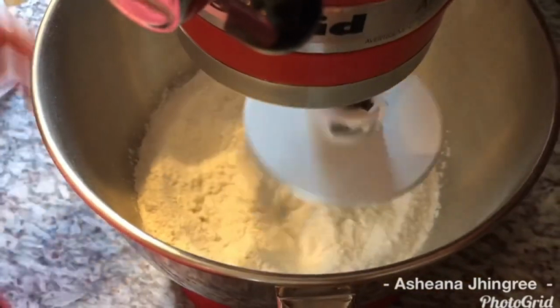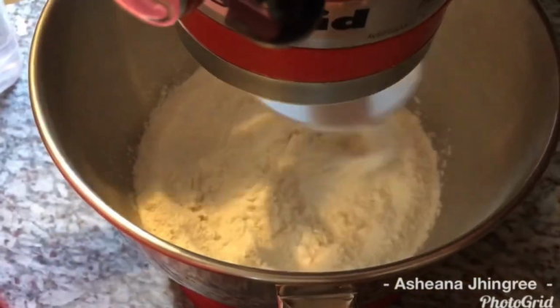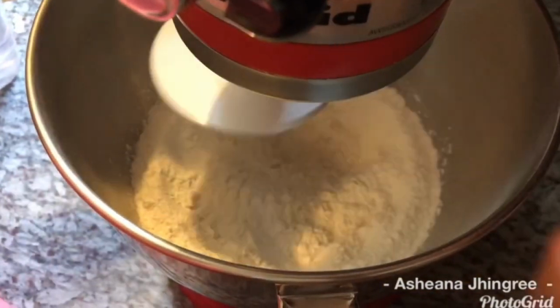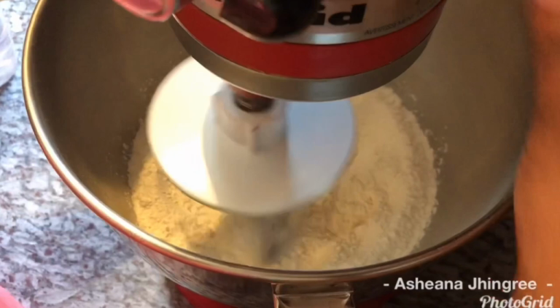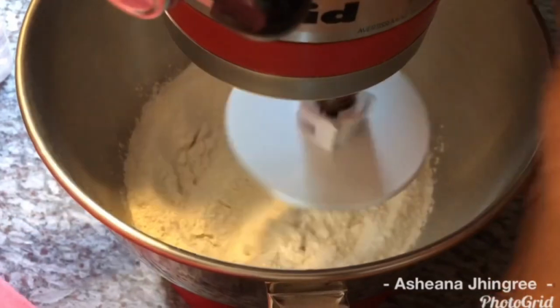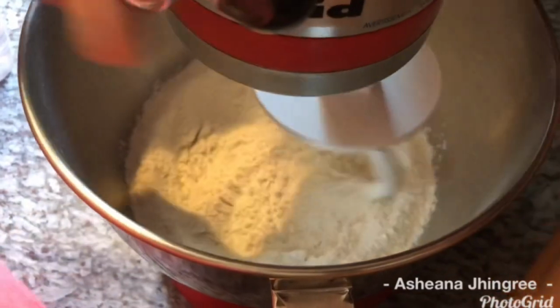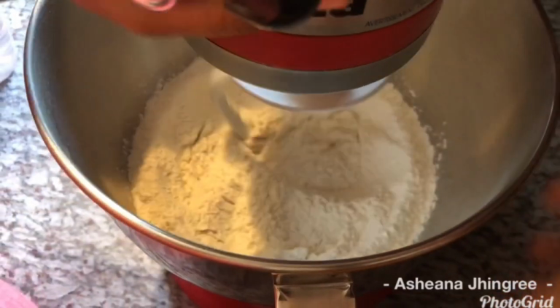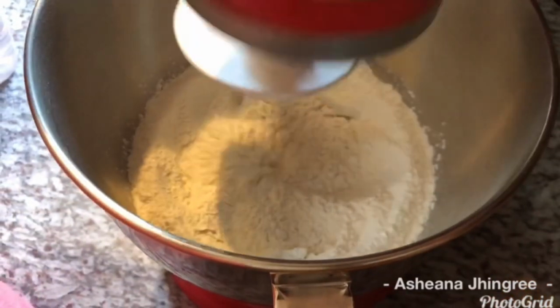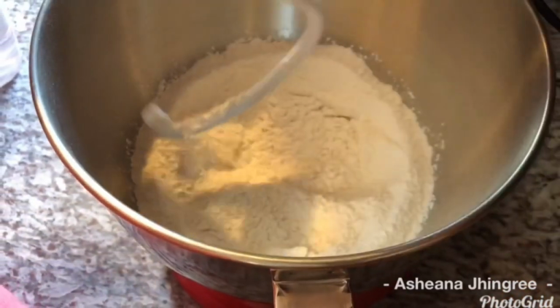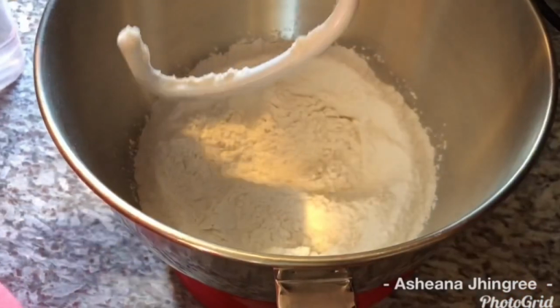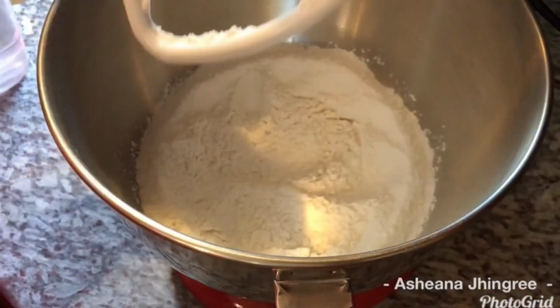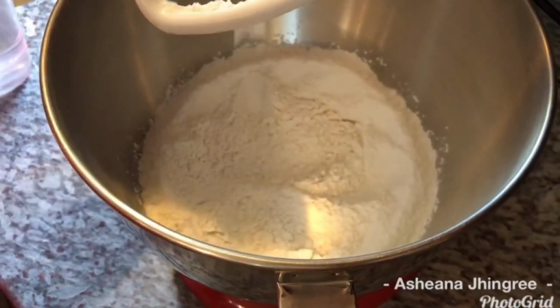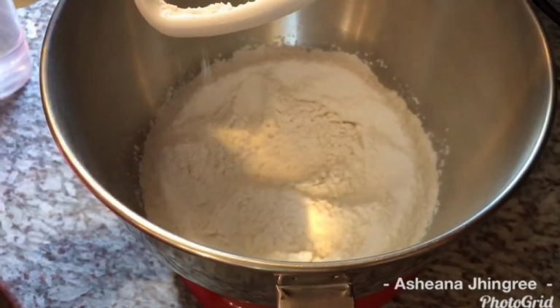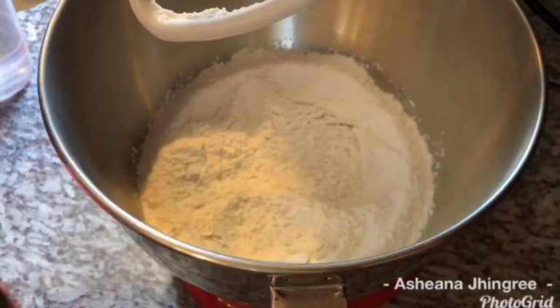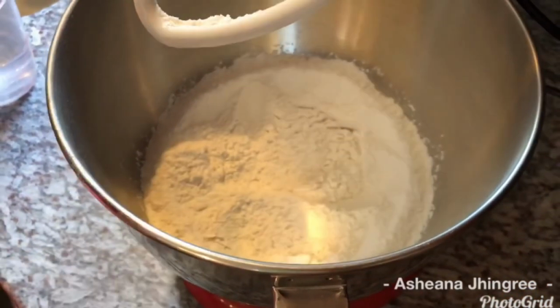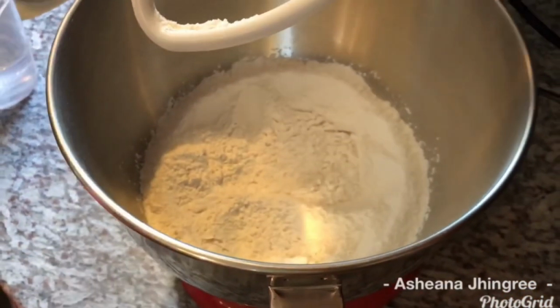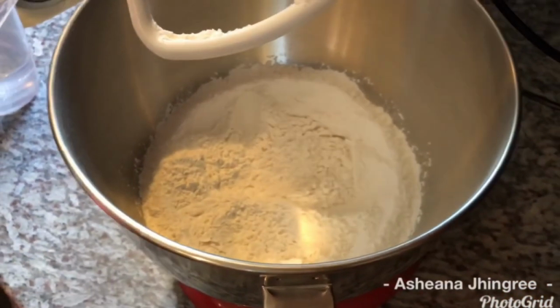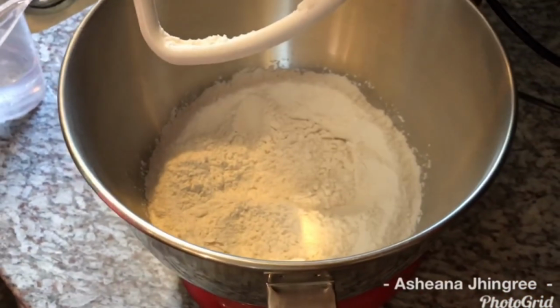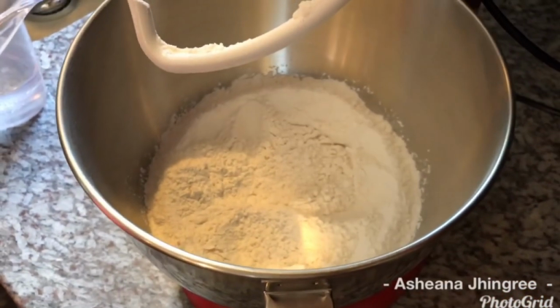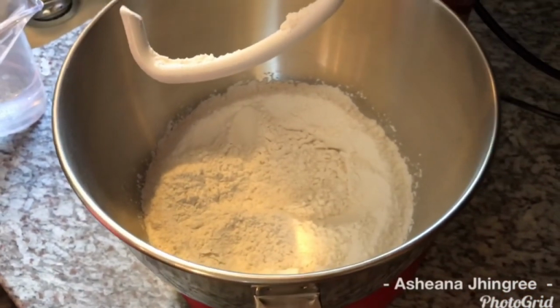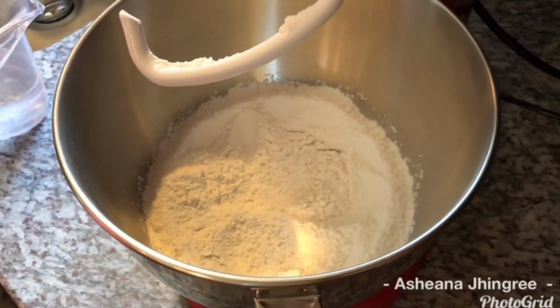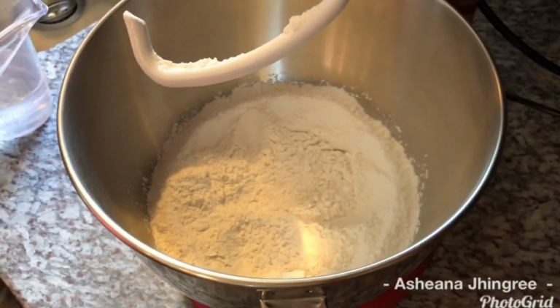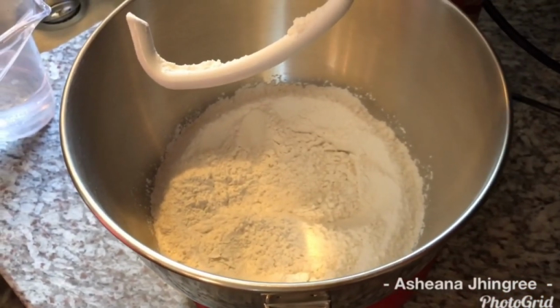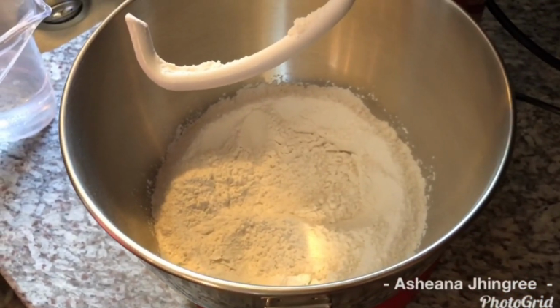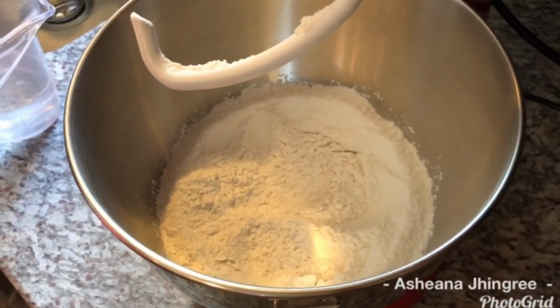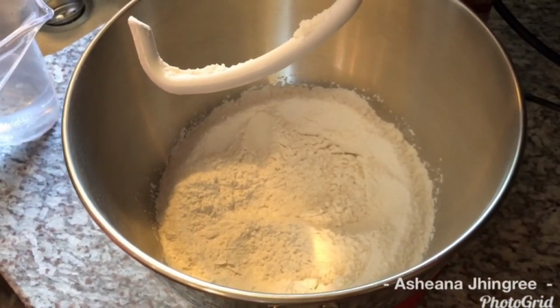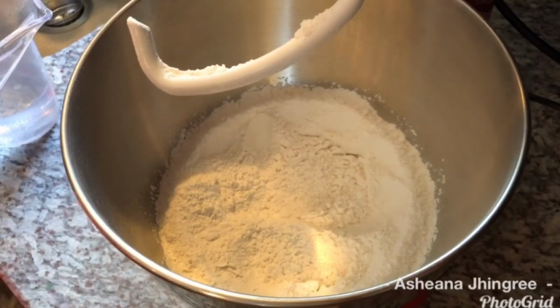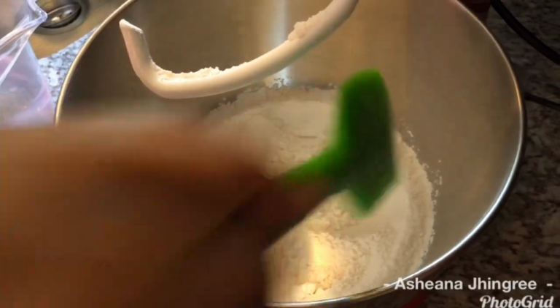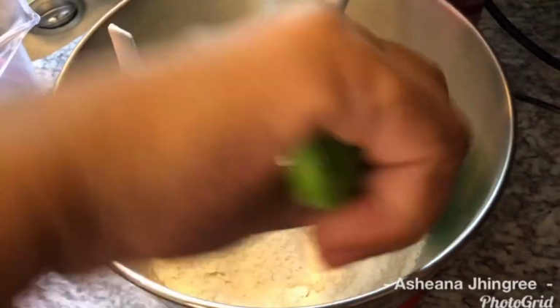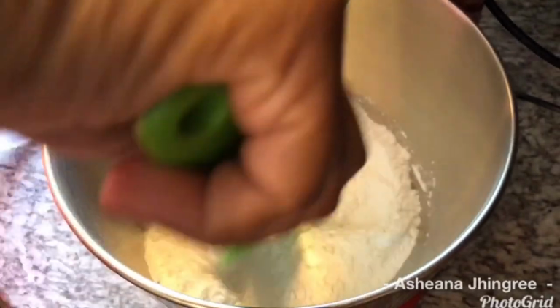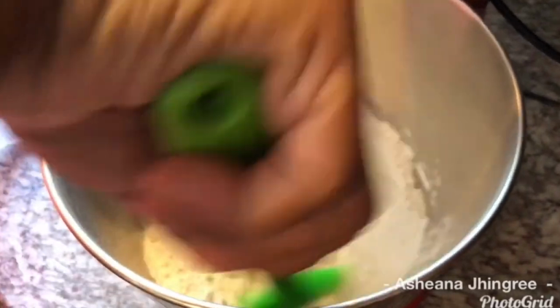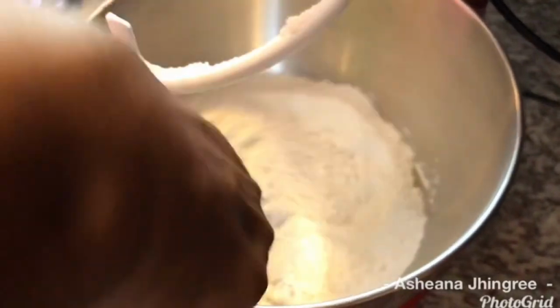I'm going to go ahead and scrape the sides down to make sure that everything gets perfectly mixed in.